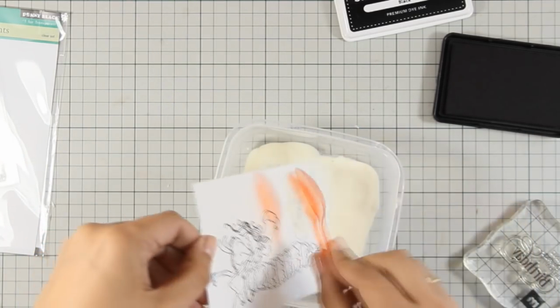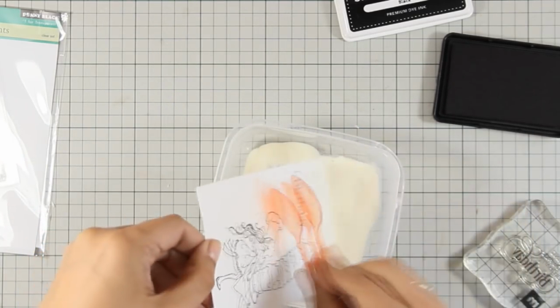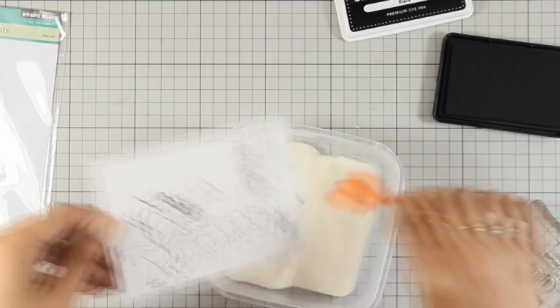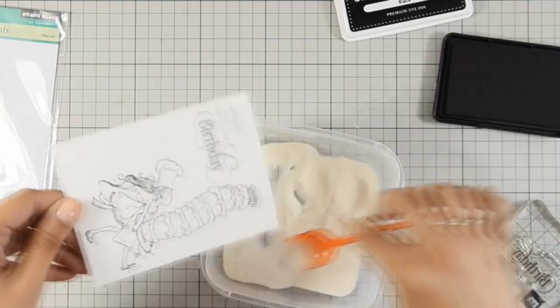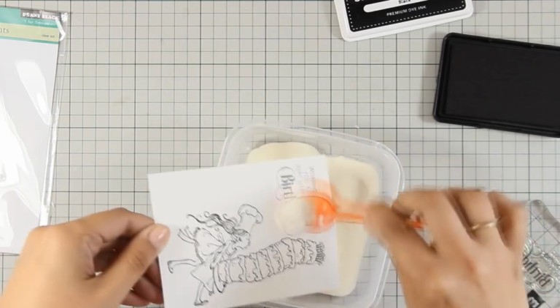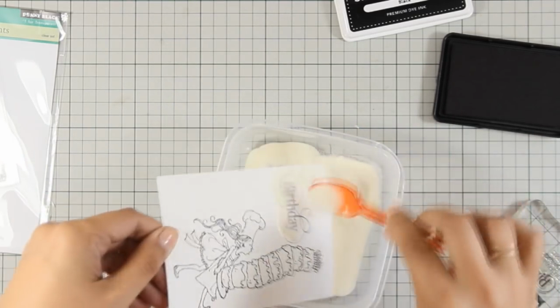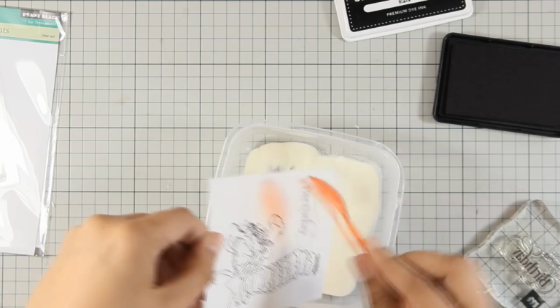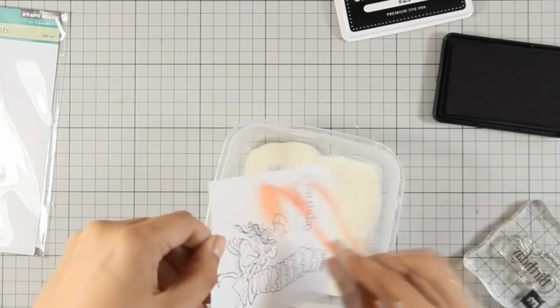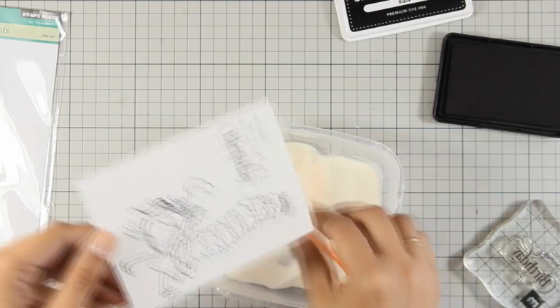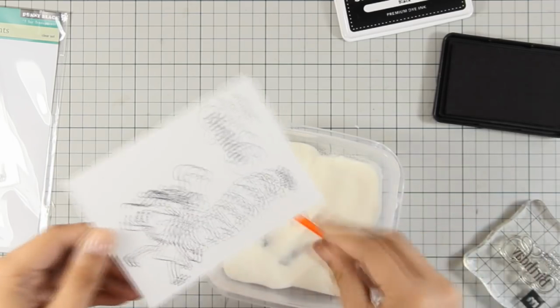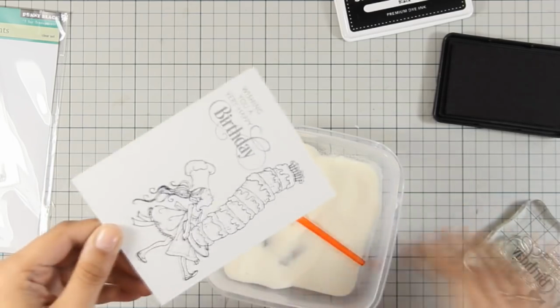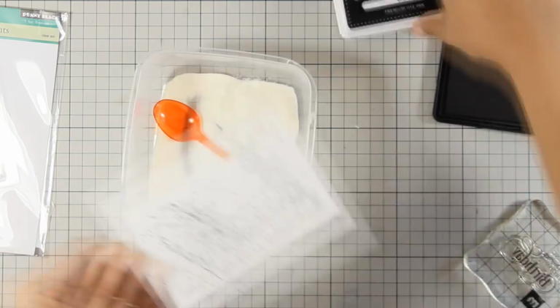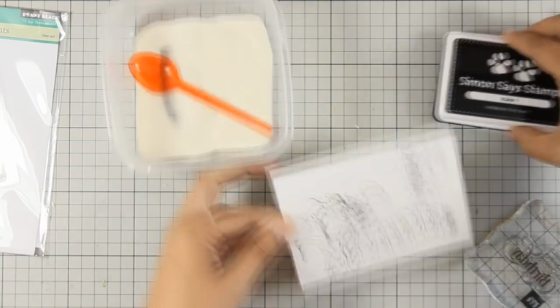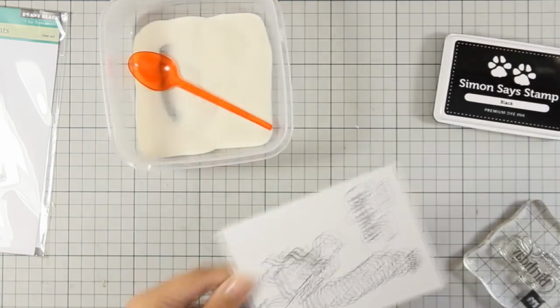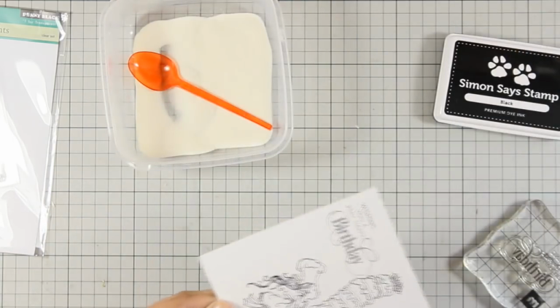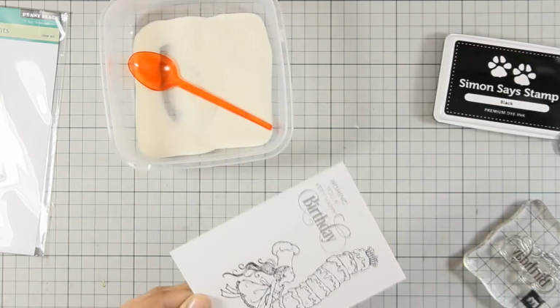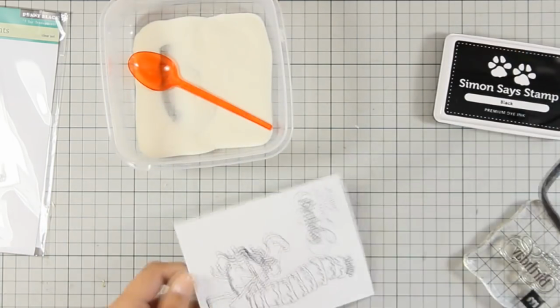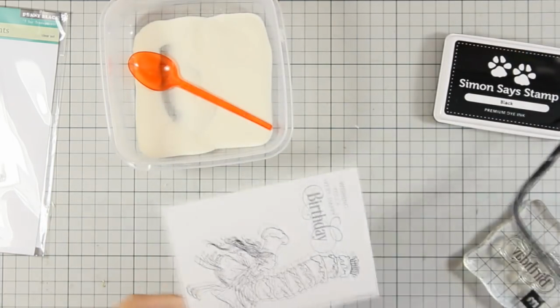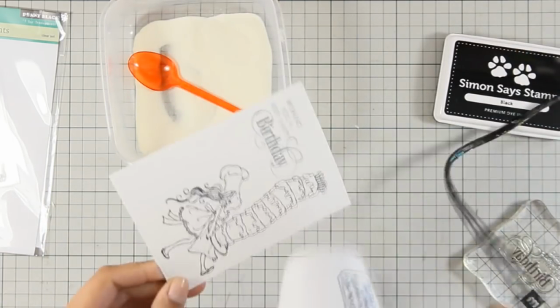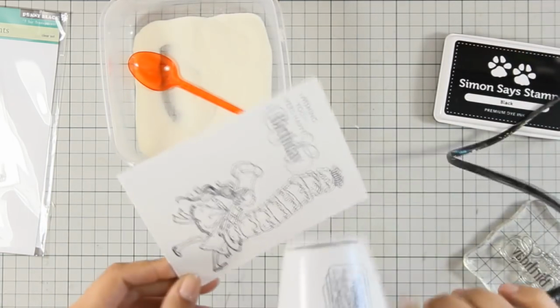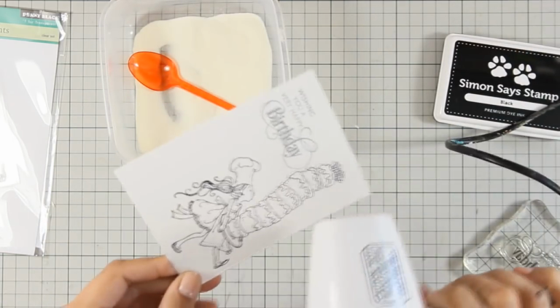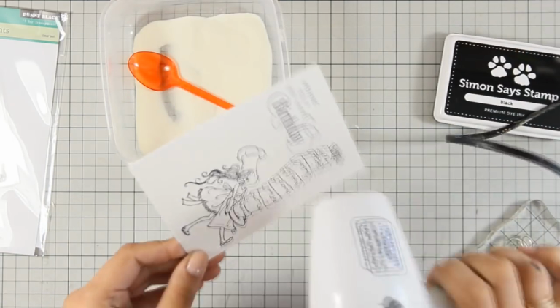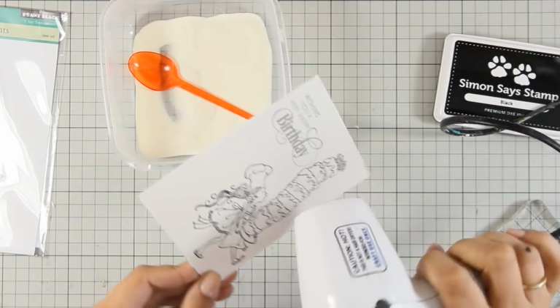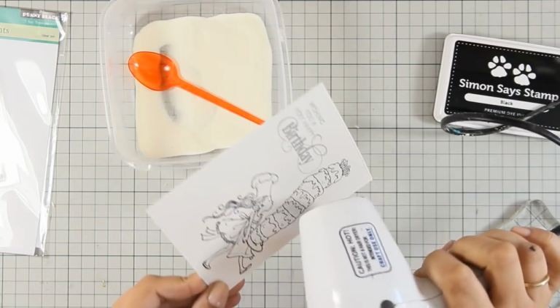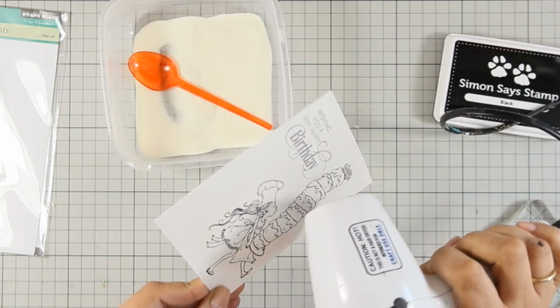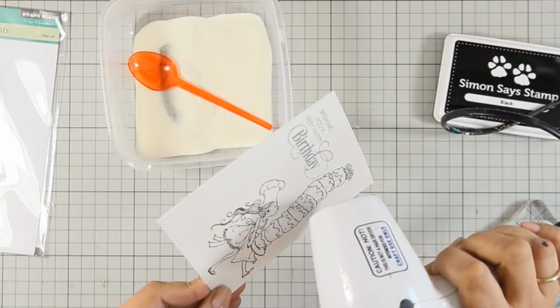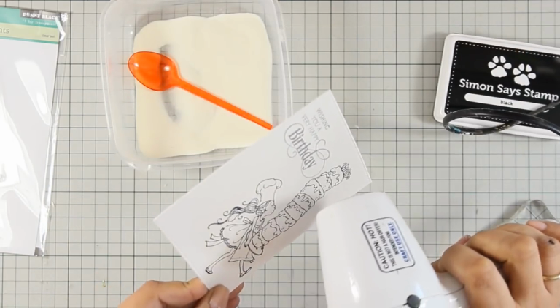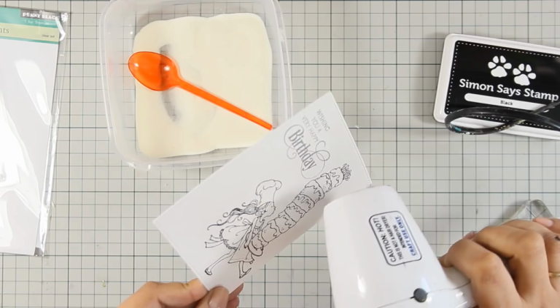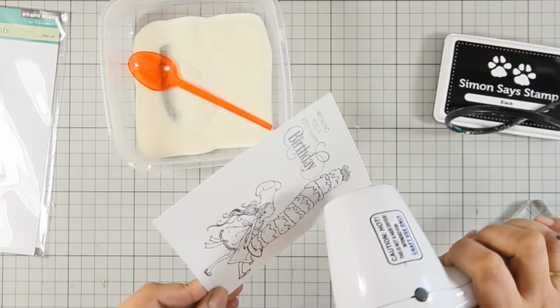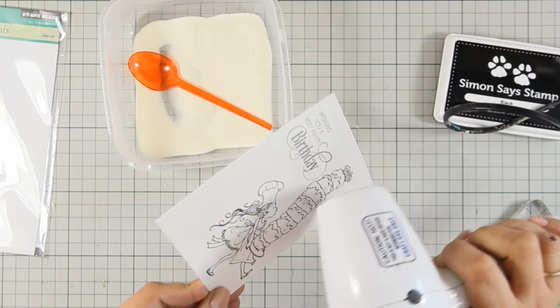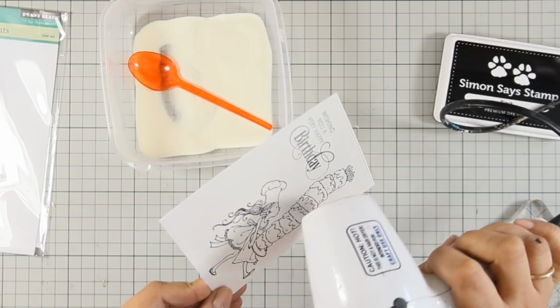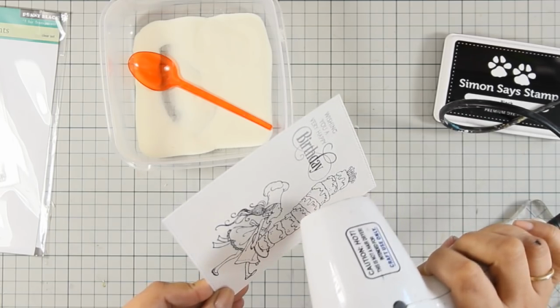As always, you can find the full list of all the supplies that I am using today just below the video in the description area as well as on my blog.